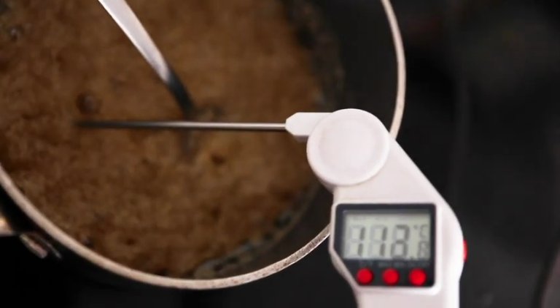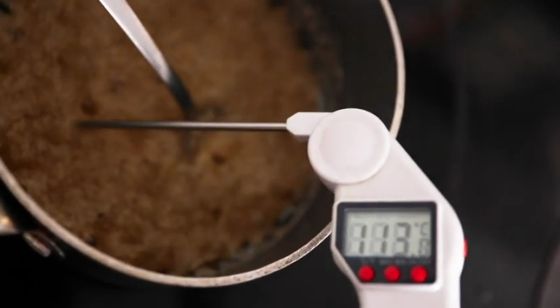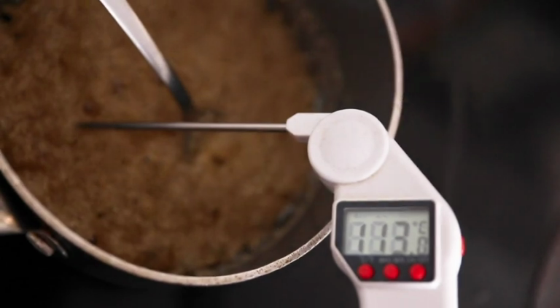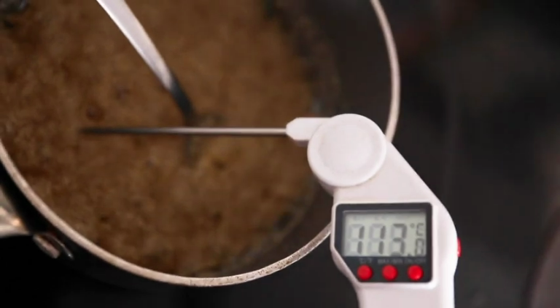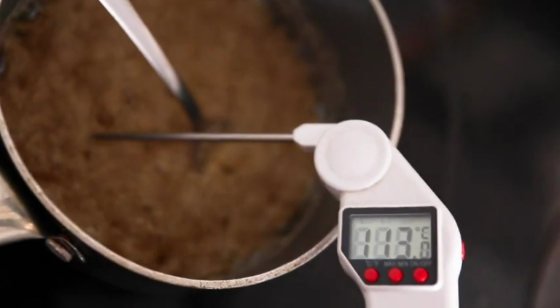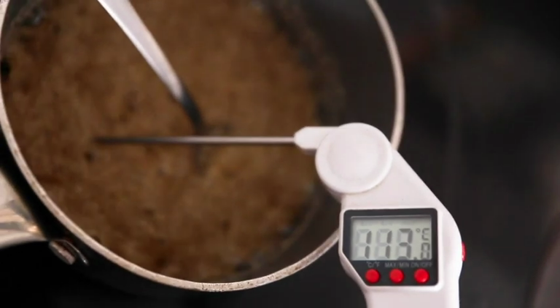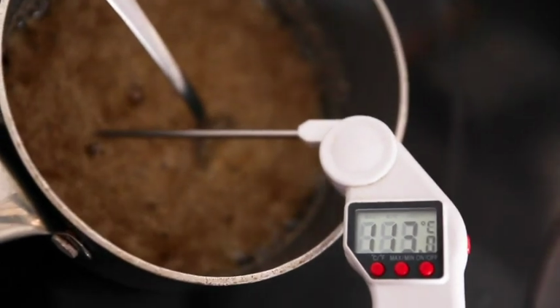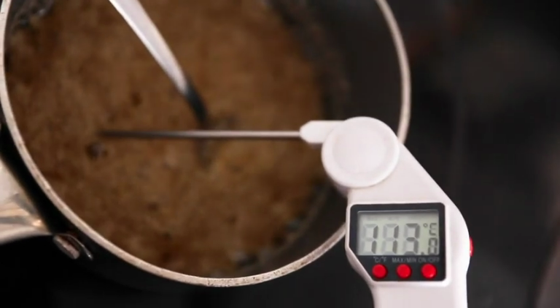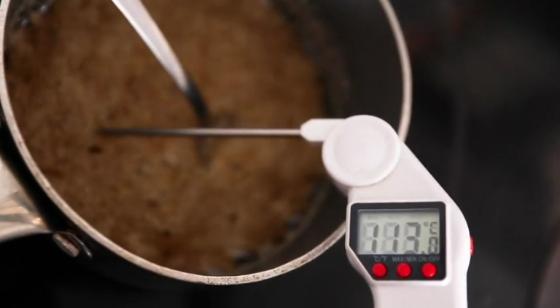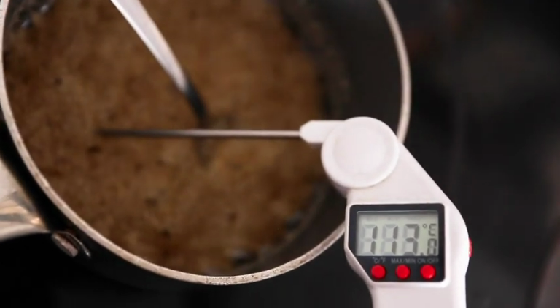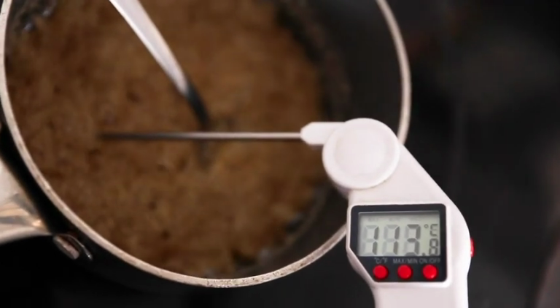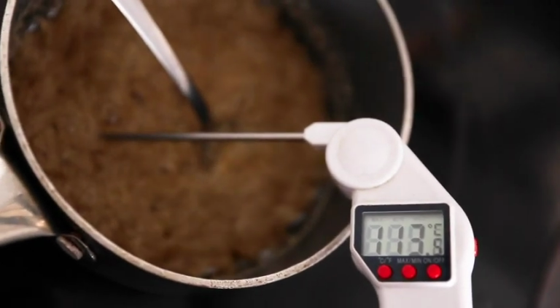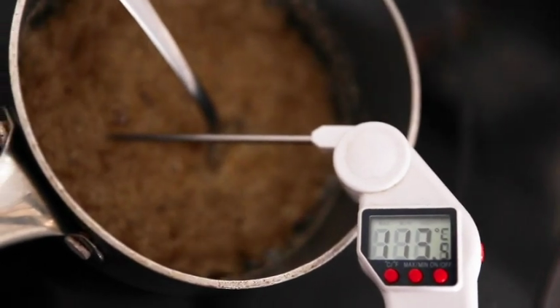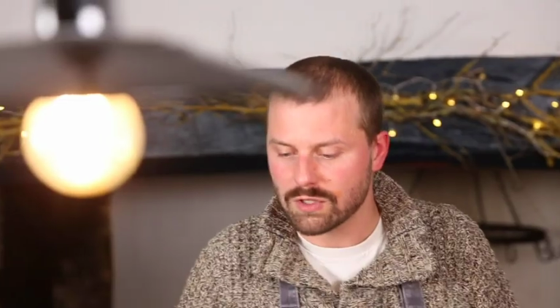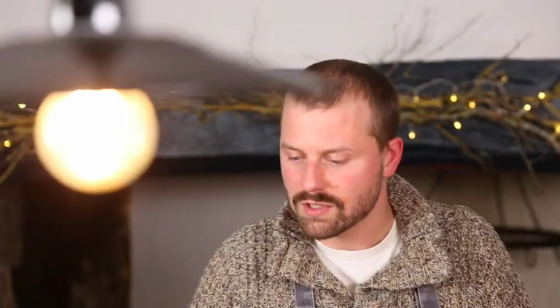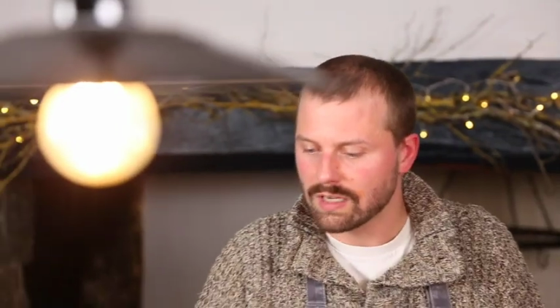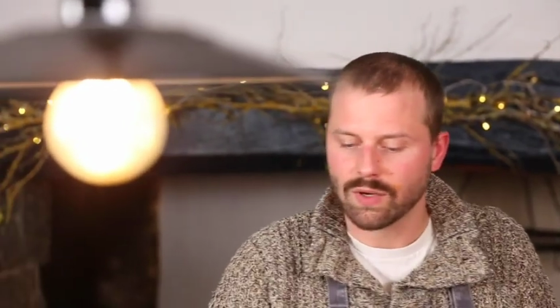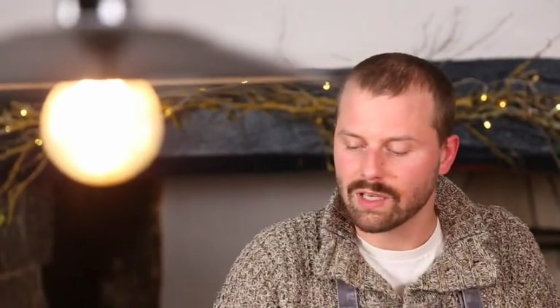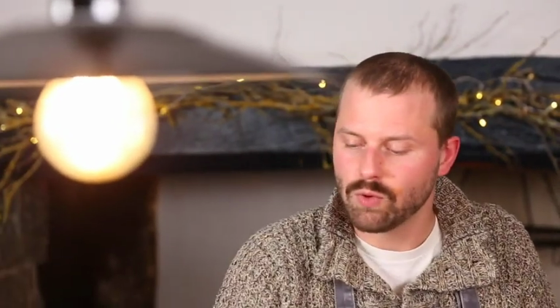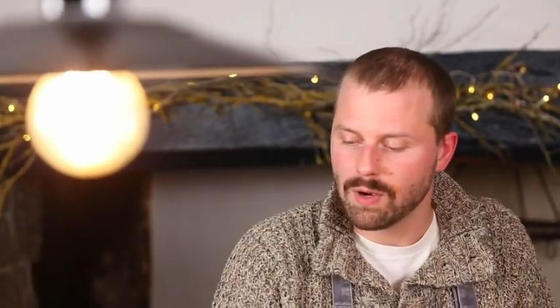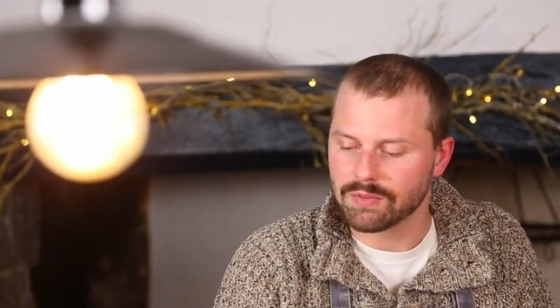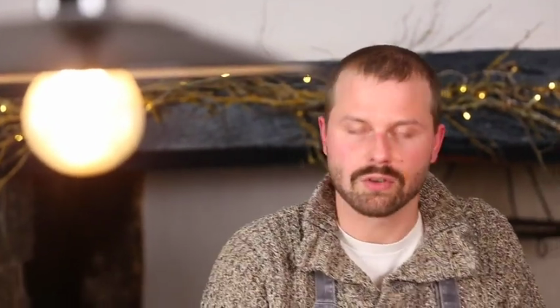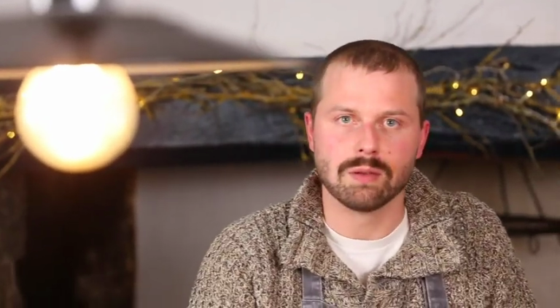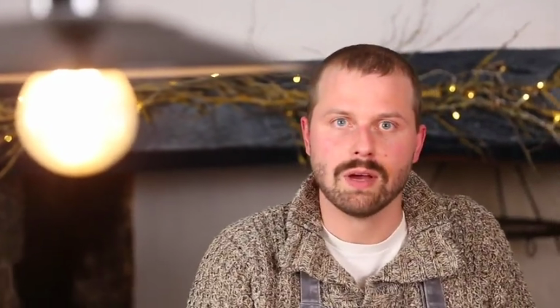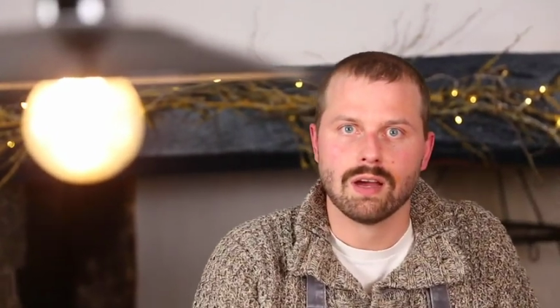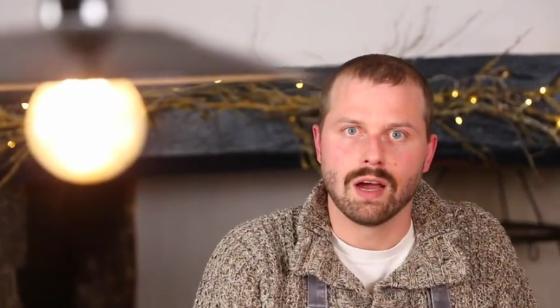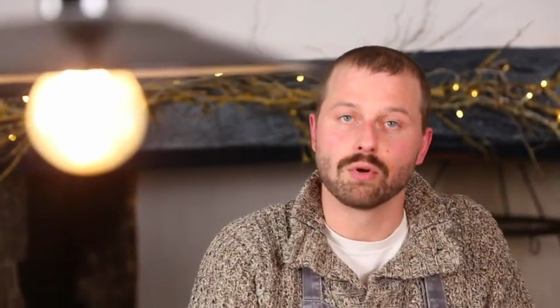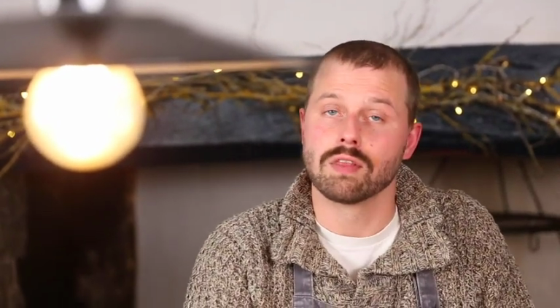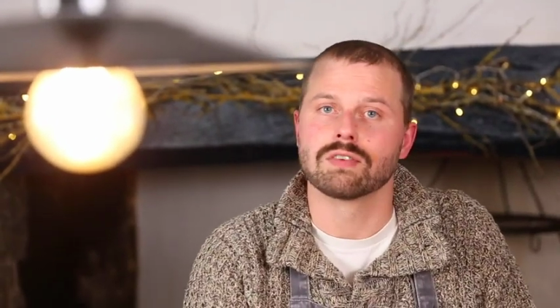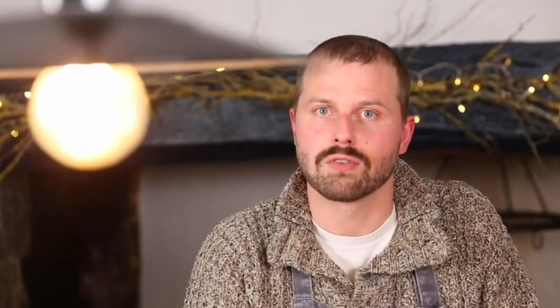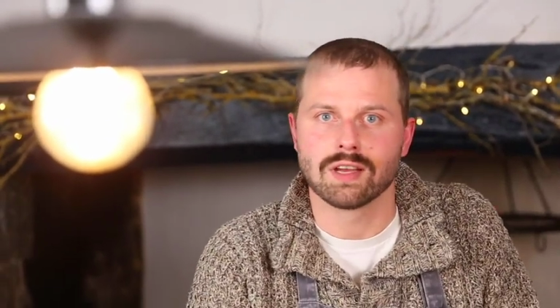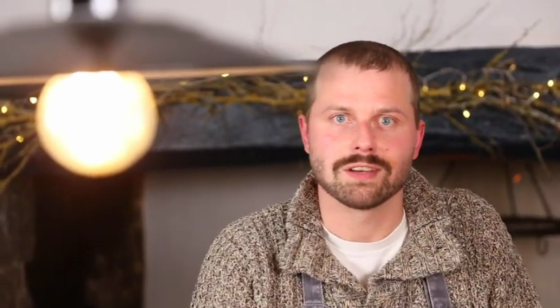The sugar is almost there. We're just going to quickly whip up the cream and put it in the fridge for later.